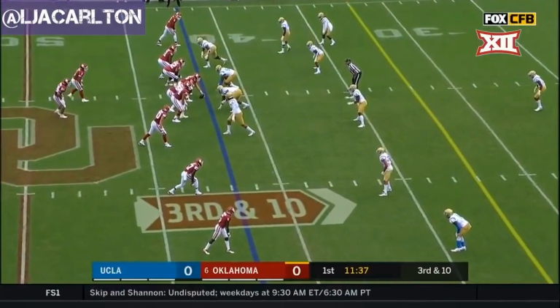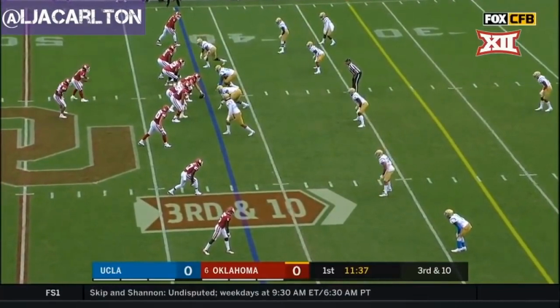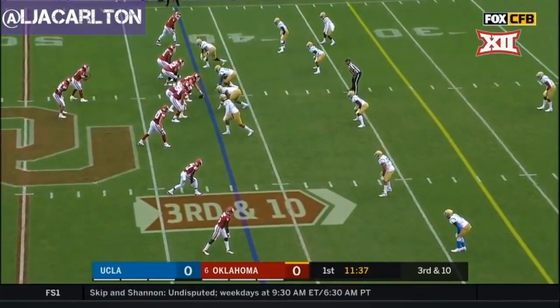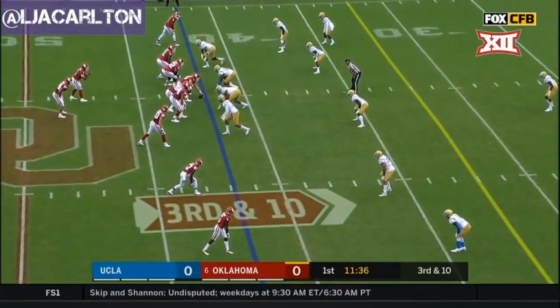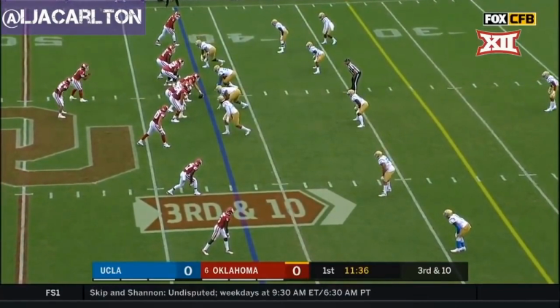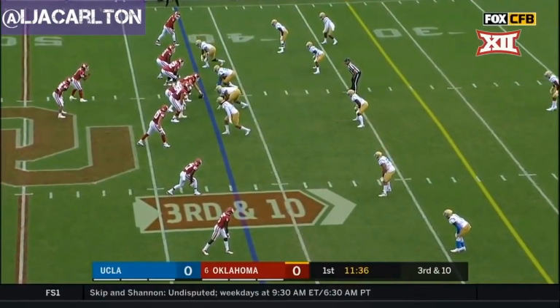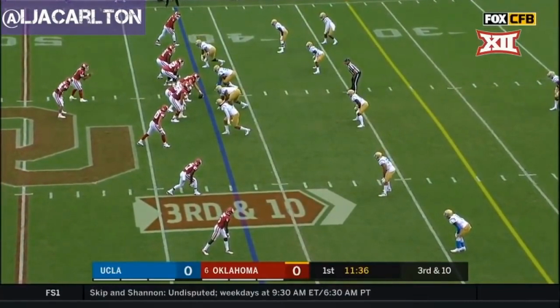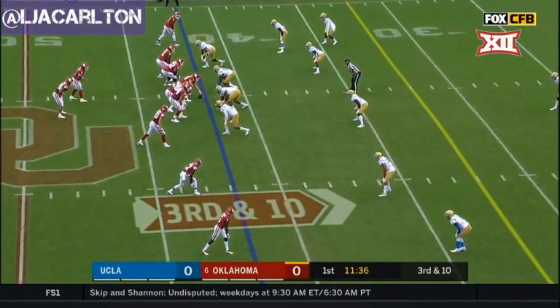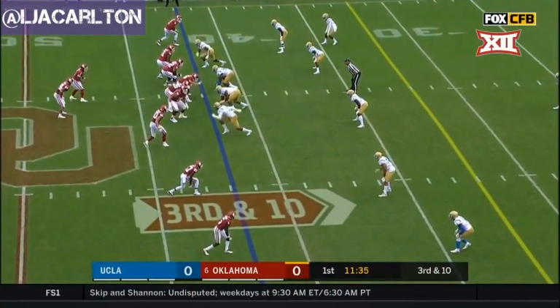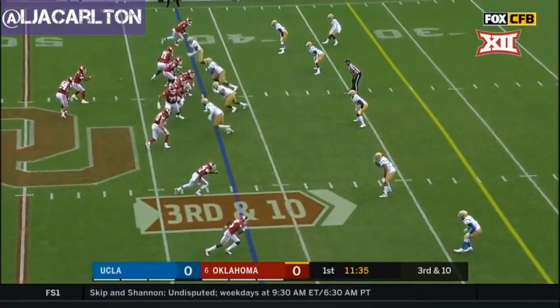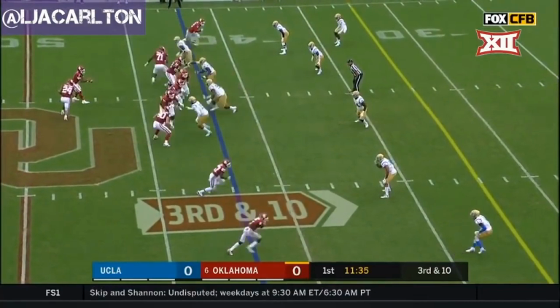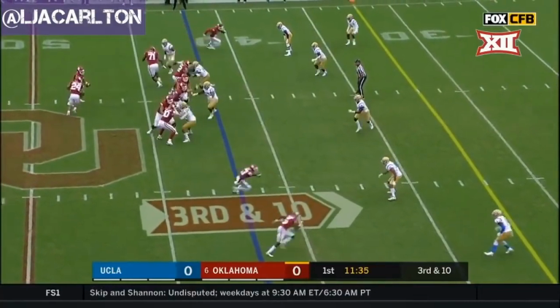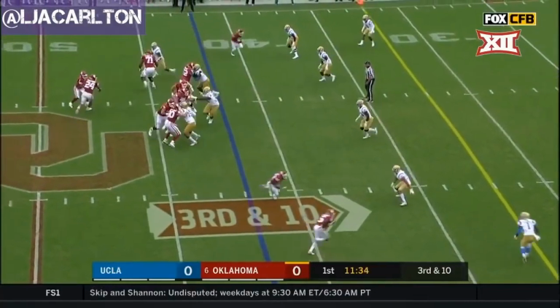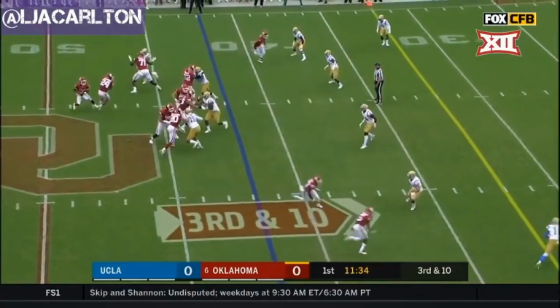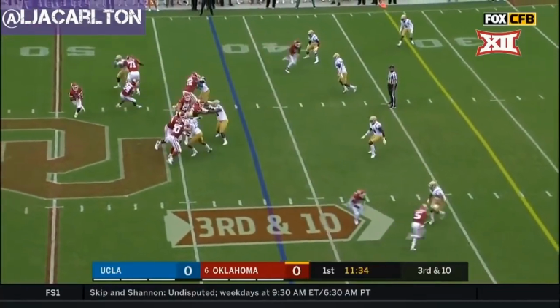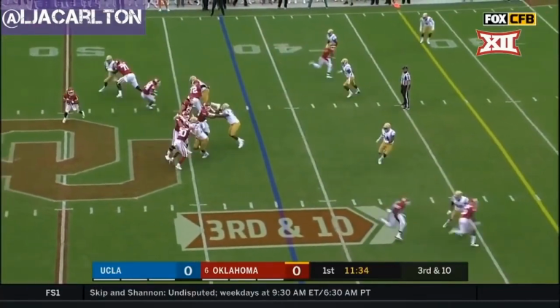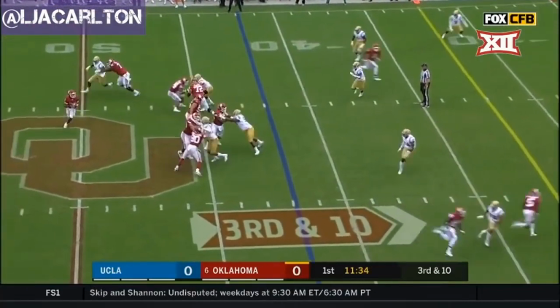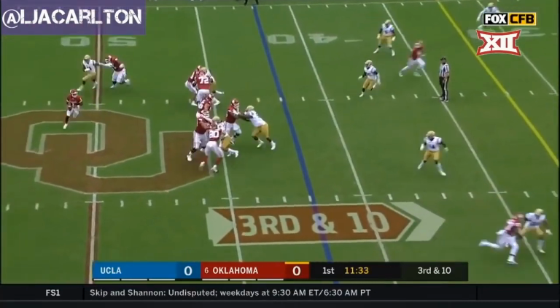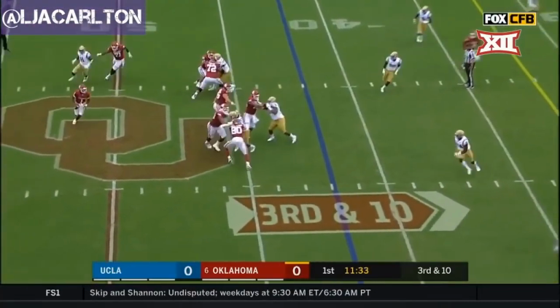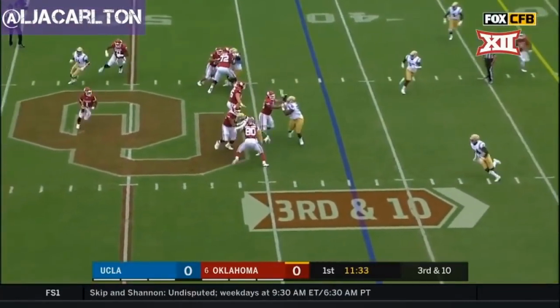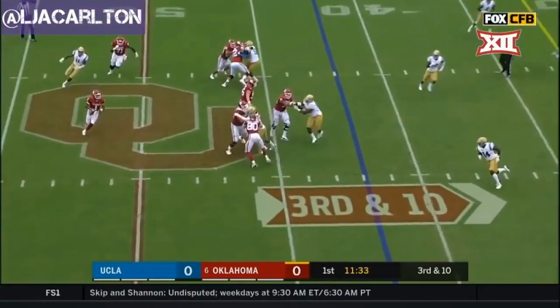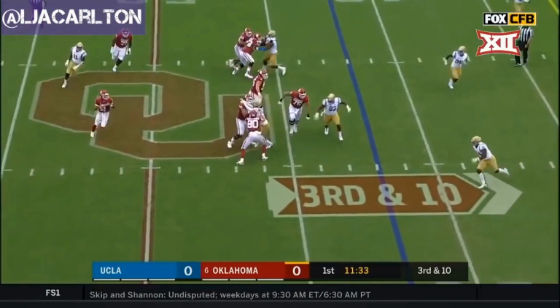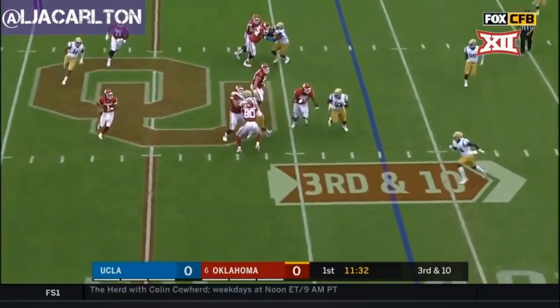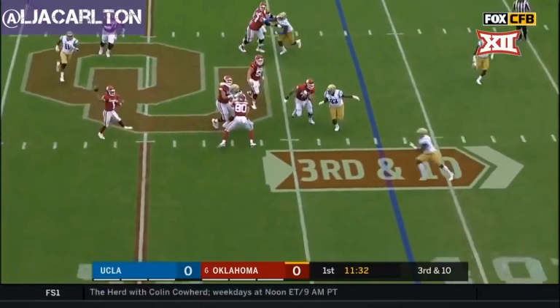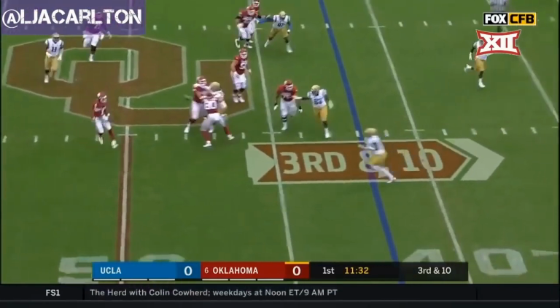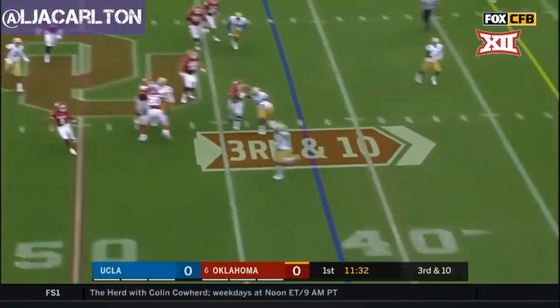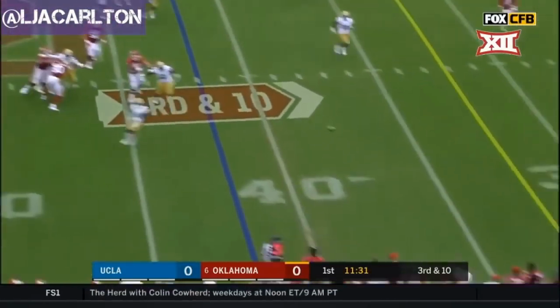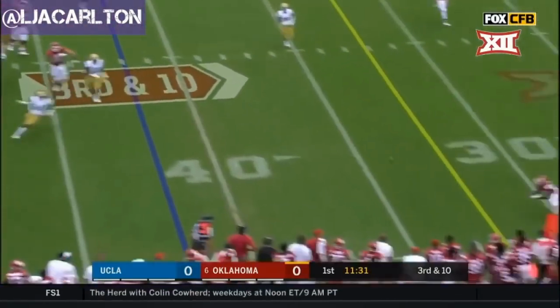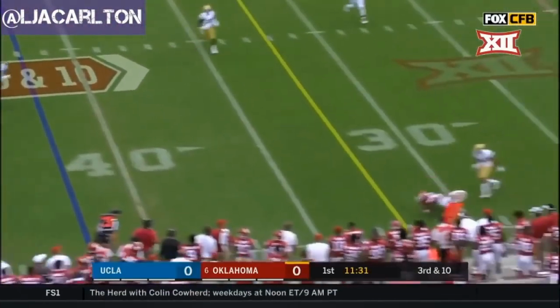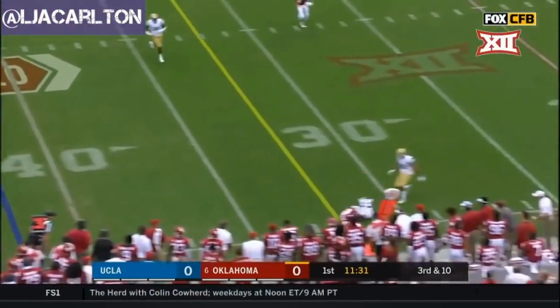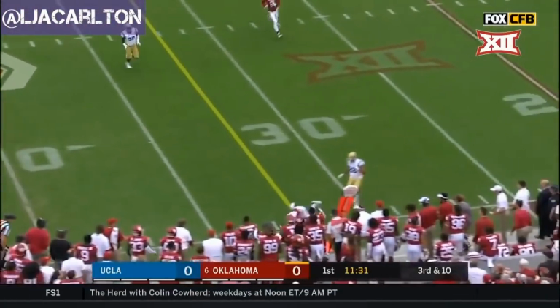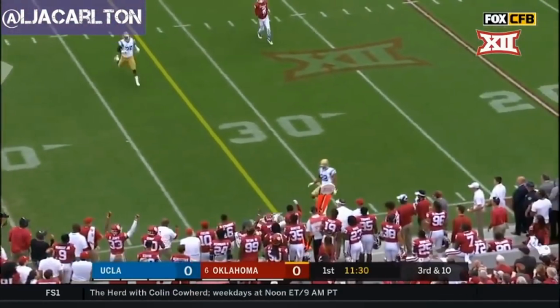Third and ten at the 42. Andrews in the slot at the top of your screen. Play fake — Murray spreading out of the pocket, throws on the move.